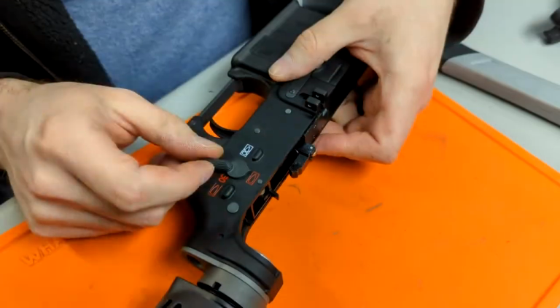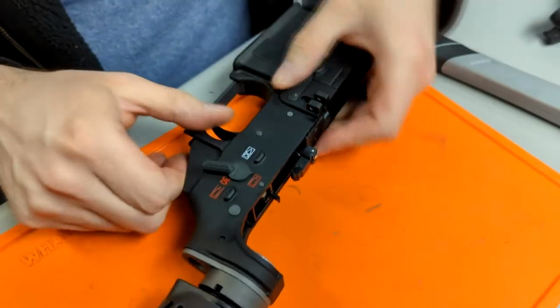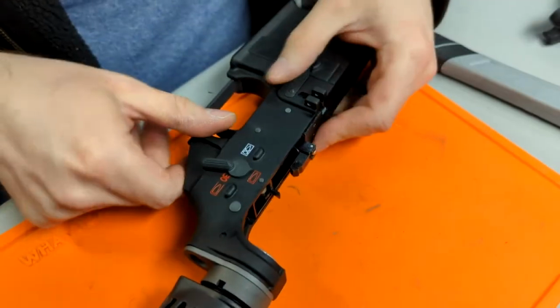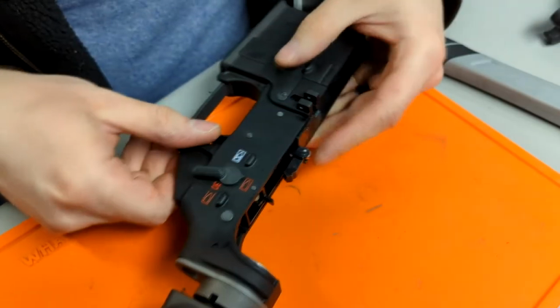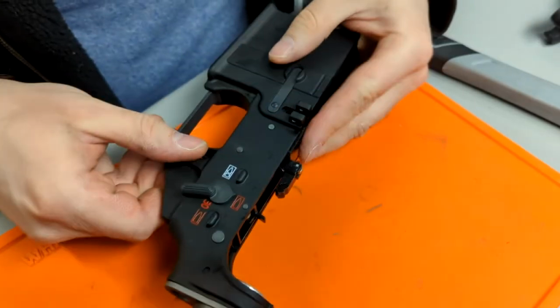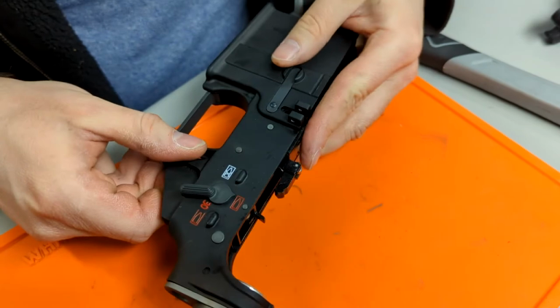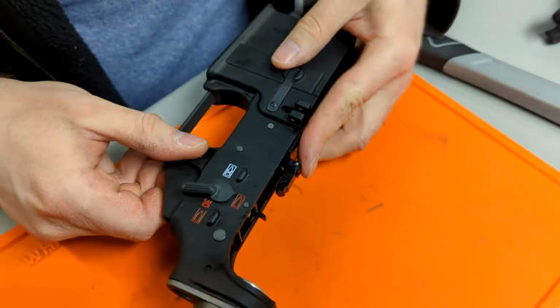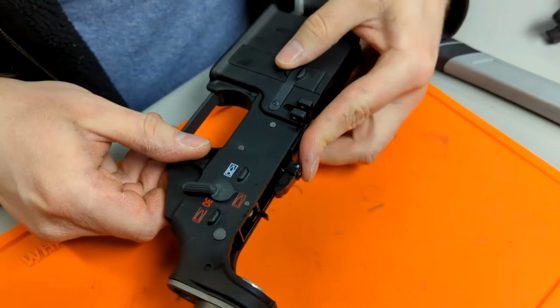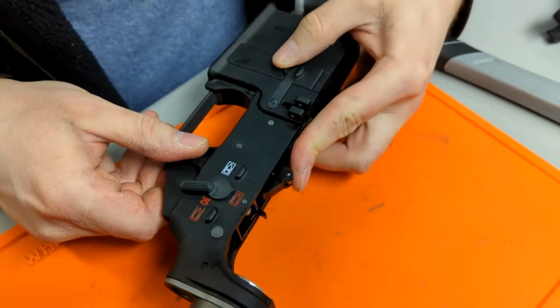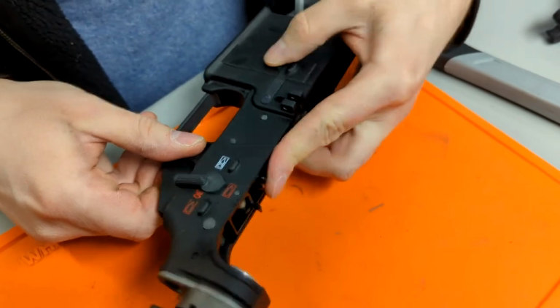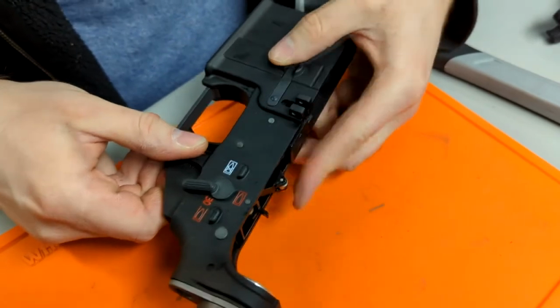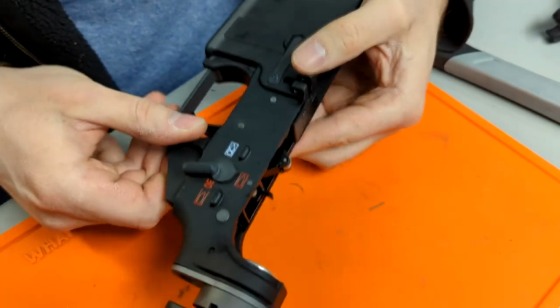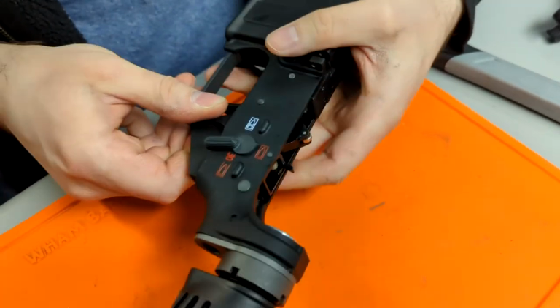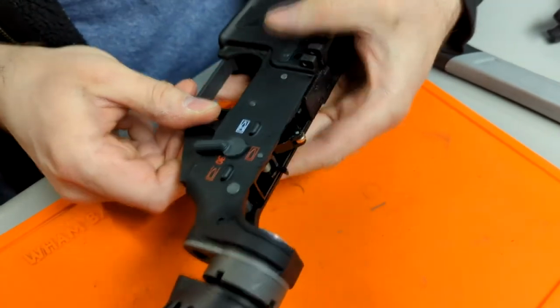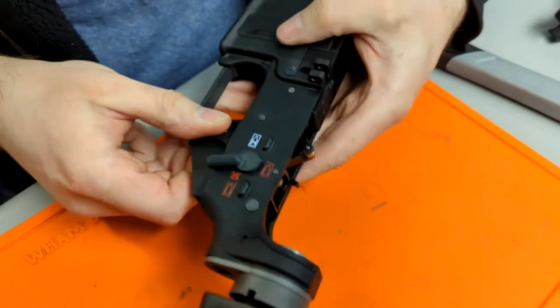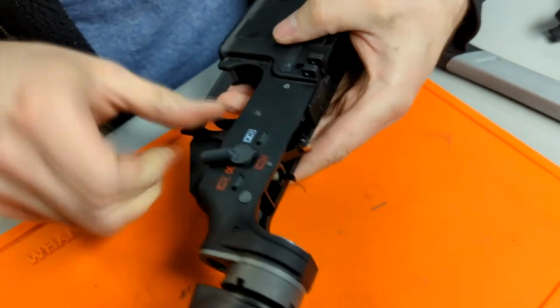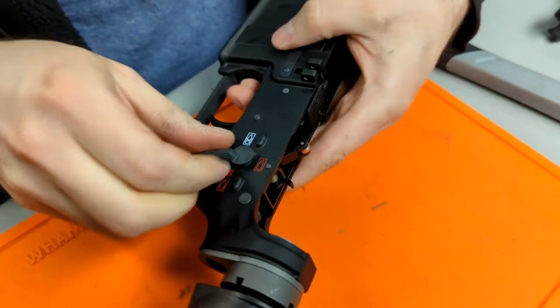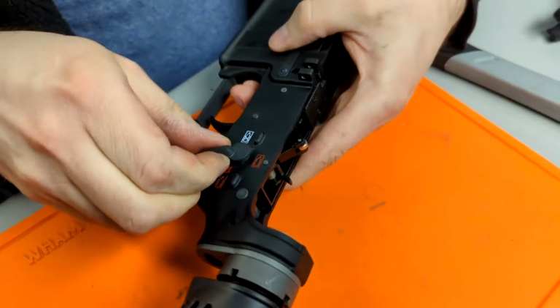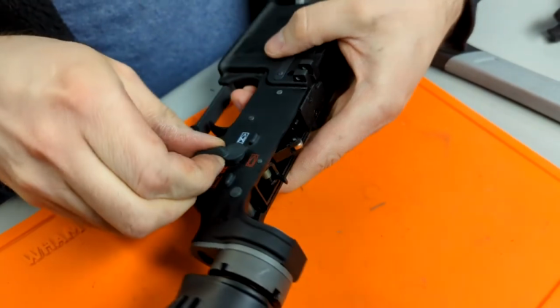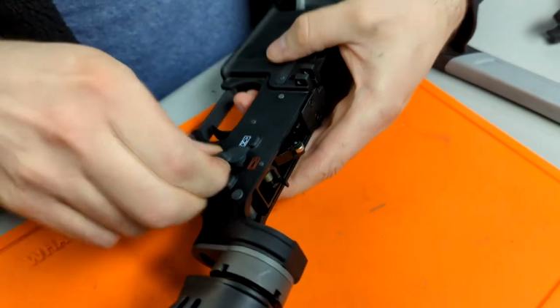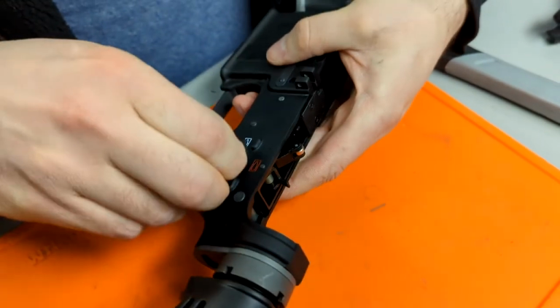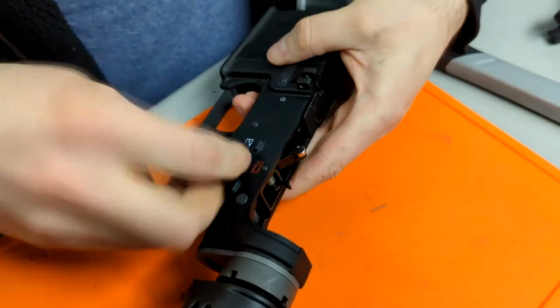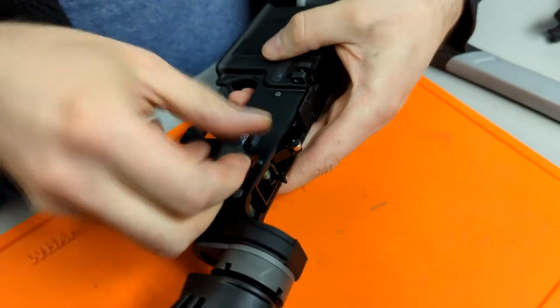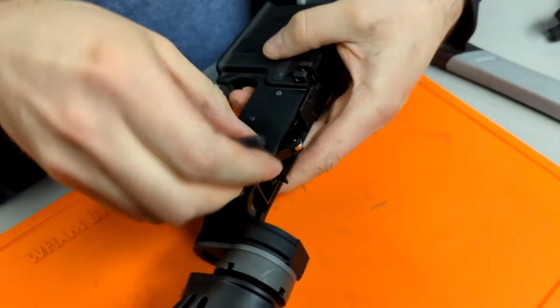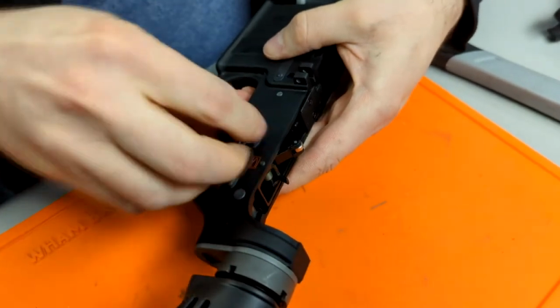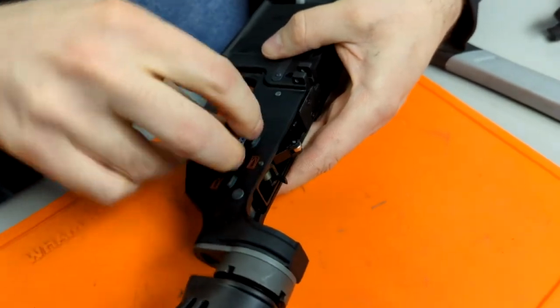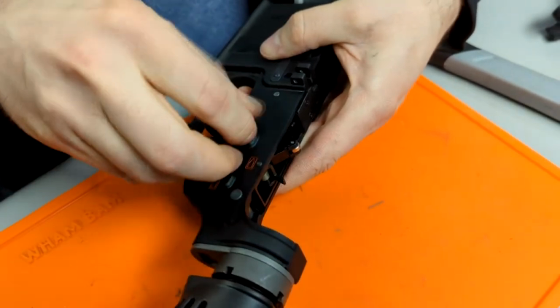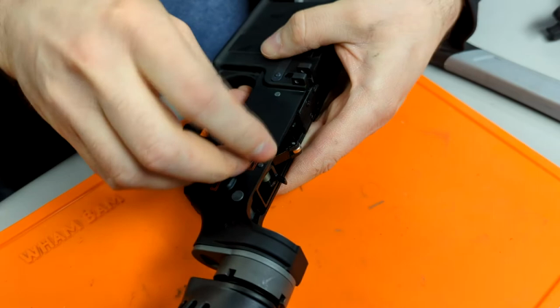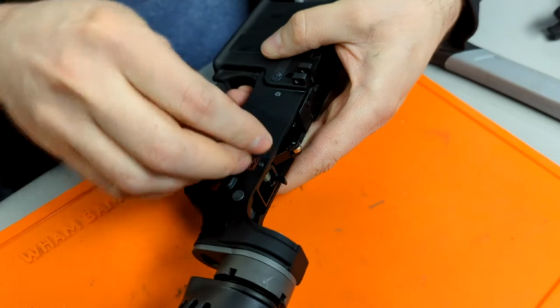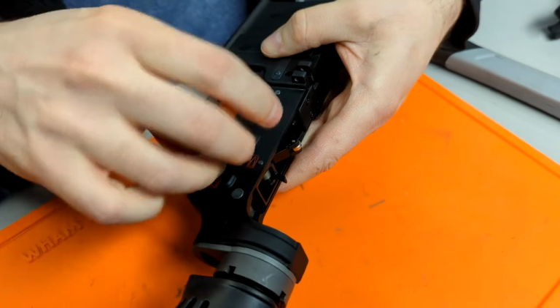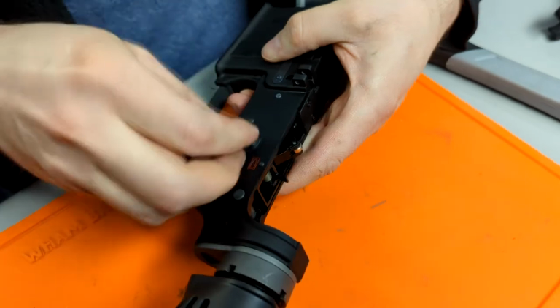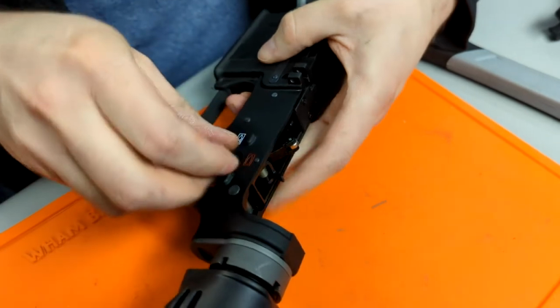To remove the fire selector, cock the hammer back and then pull and spin the selector until it comes out.